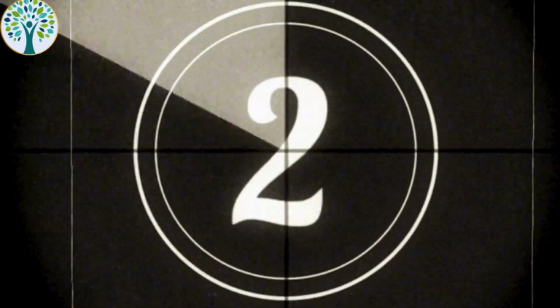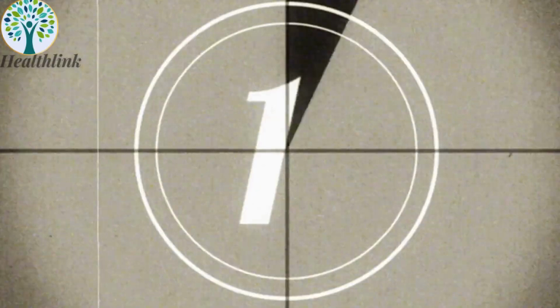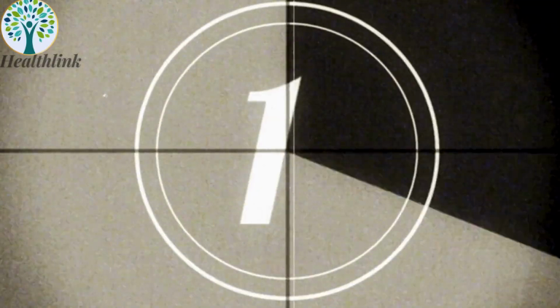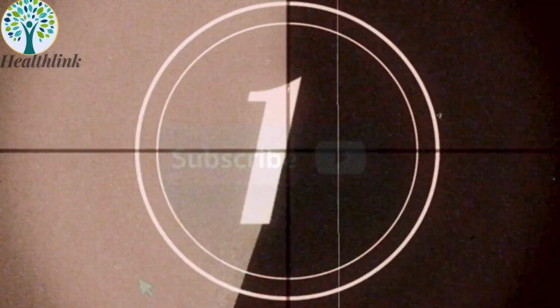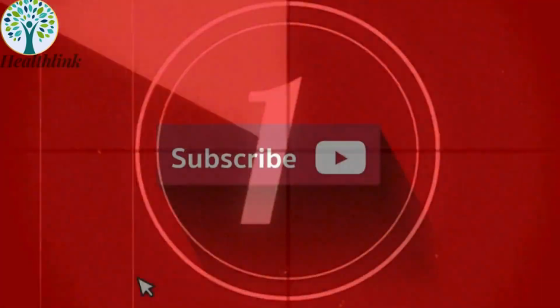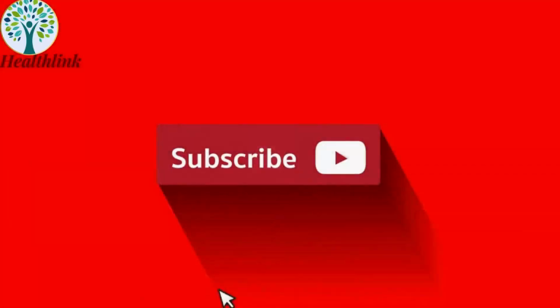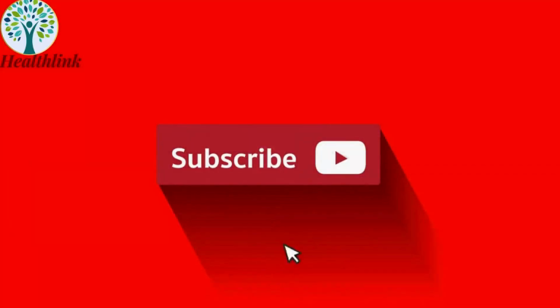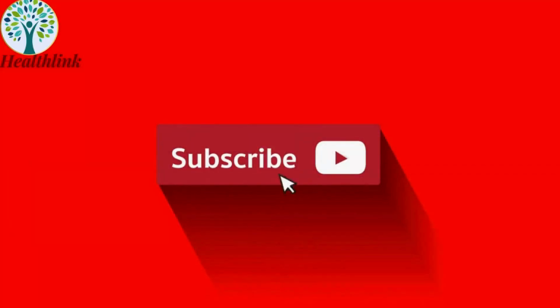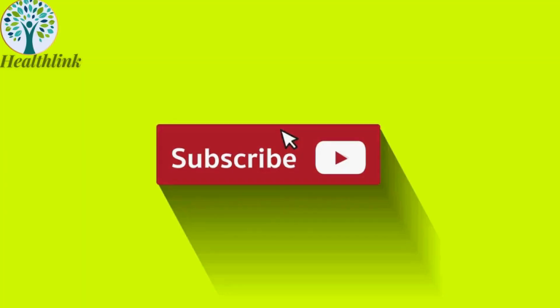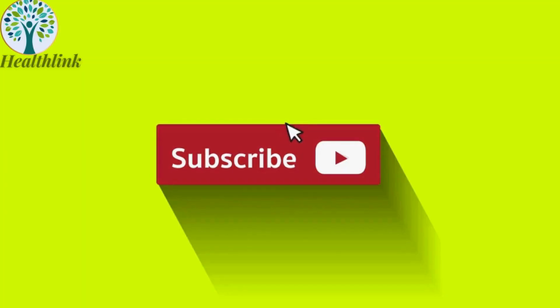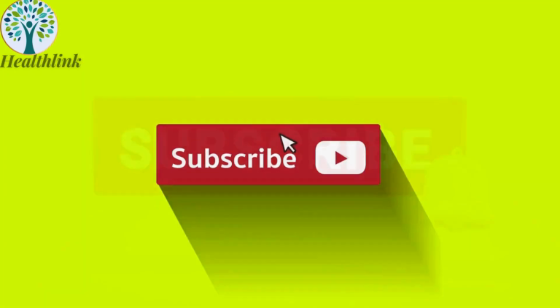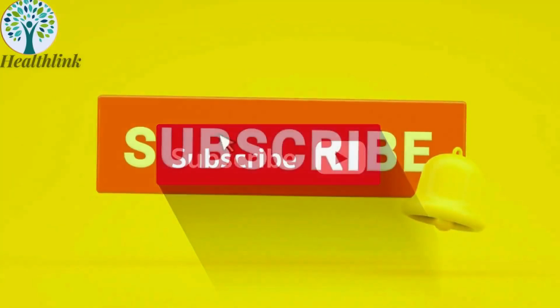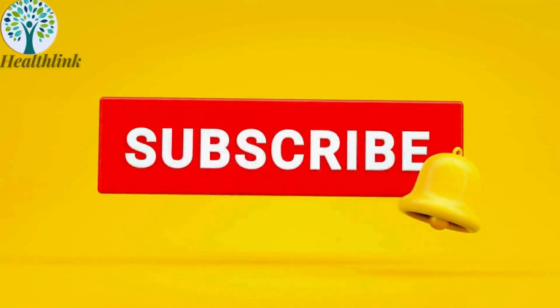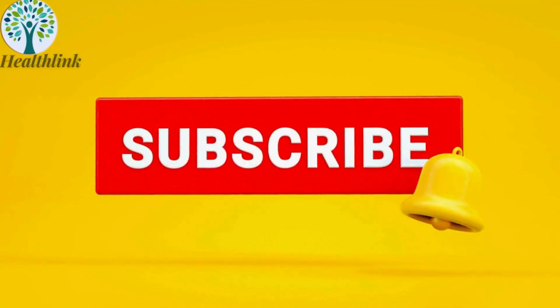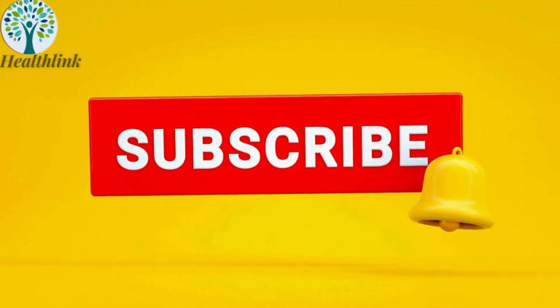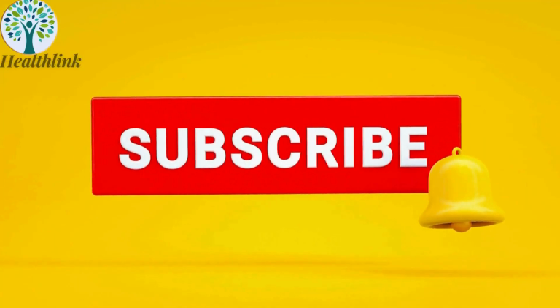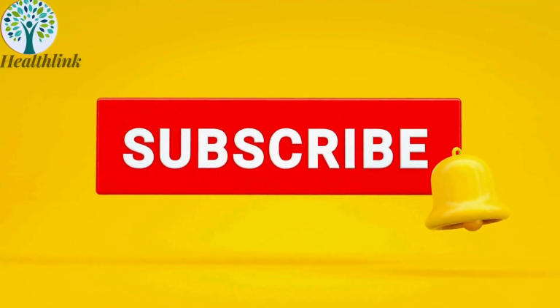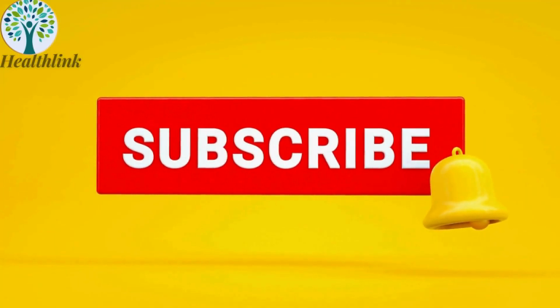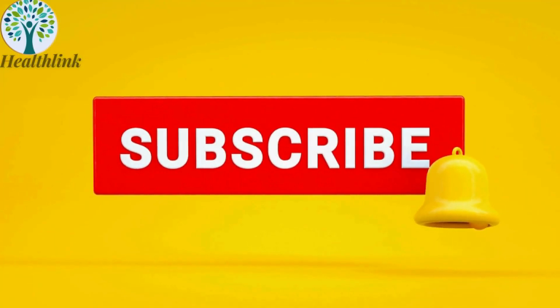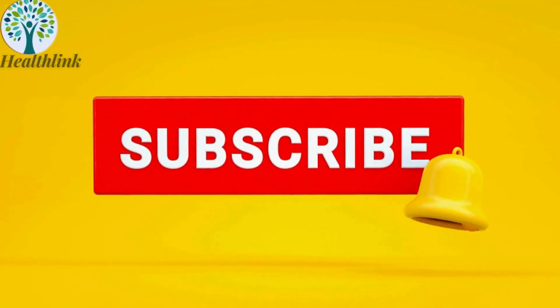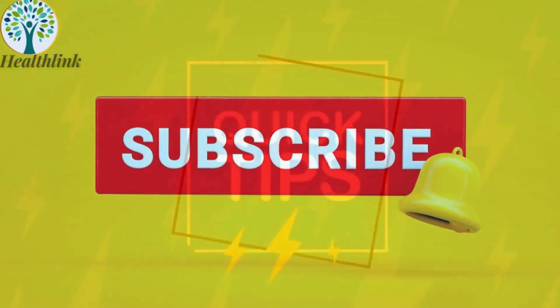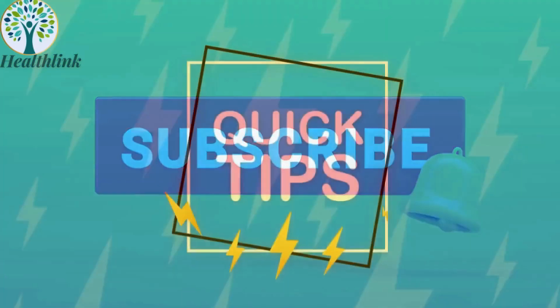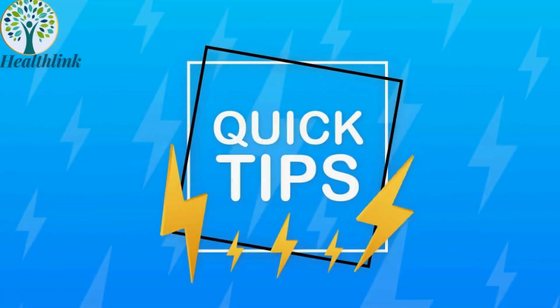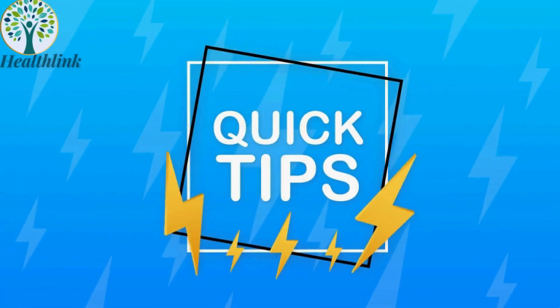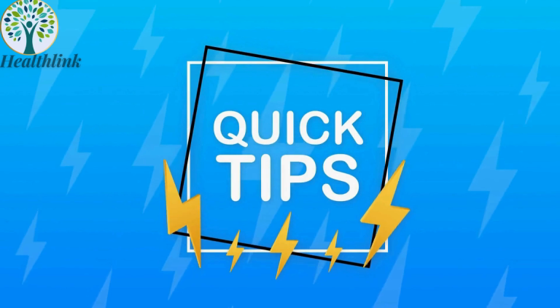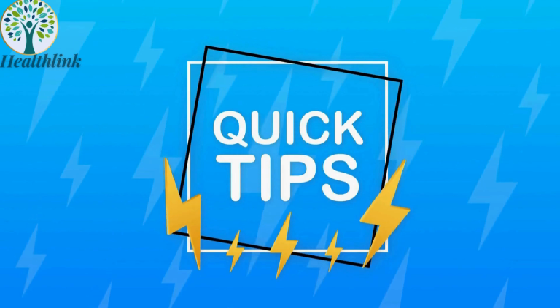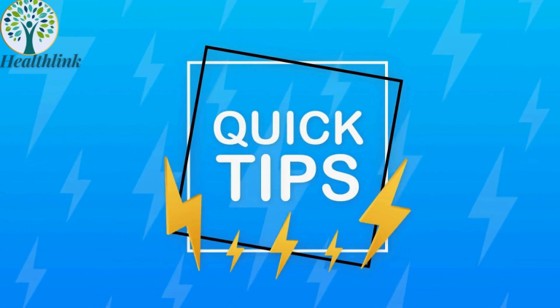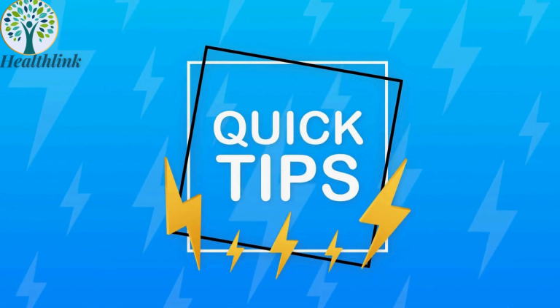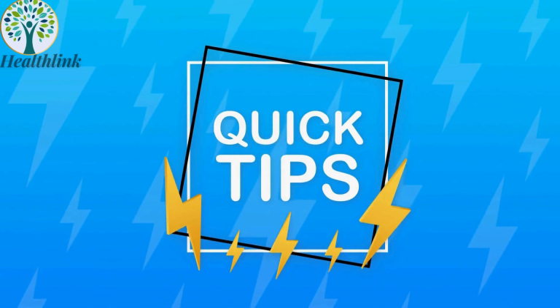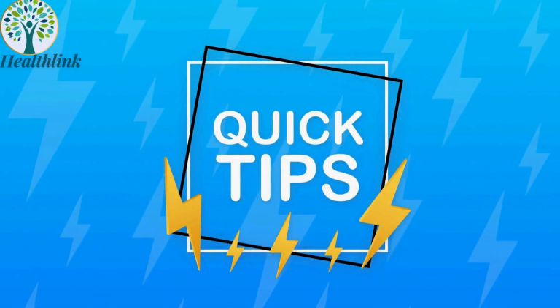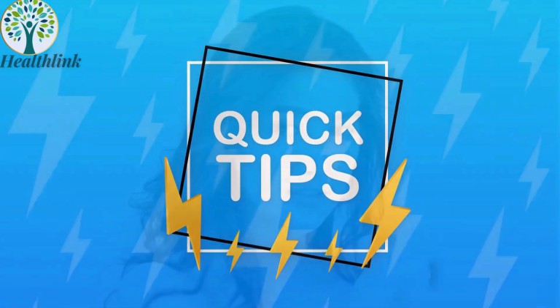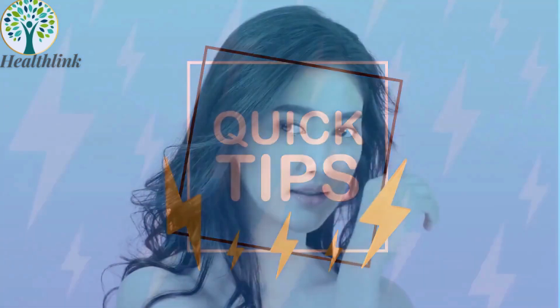Before we begin, make sure to hit that subscribe button and ring the notification bell so you never miss out on our latest tips and tricks for a youthful glow.